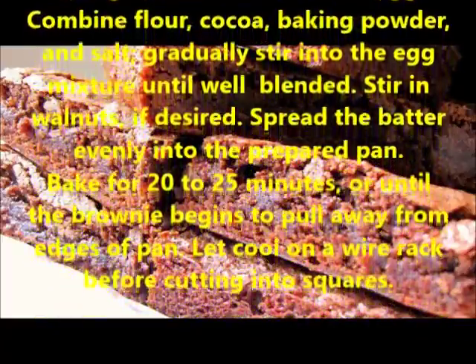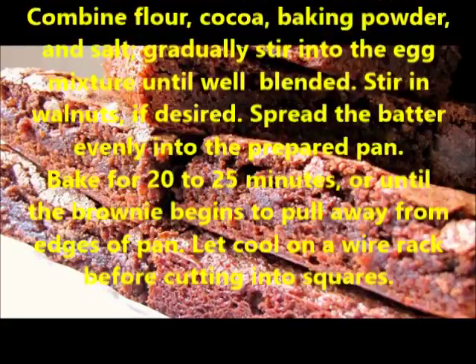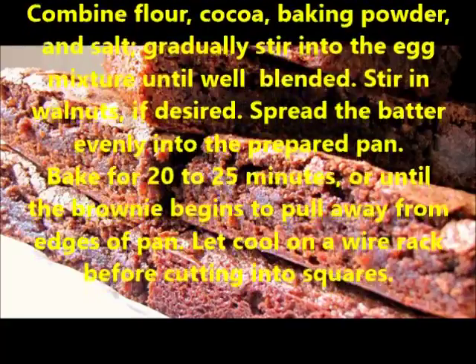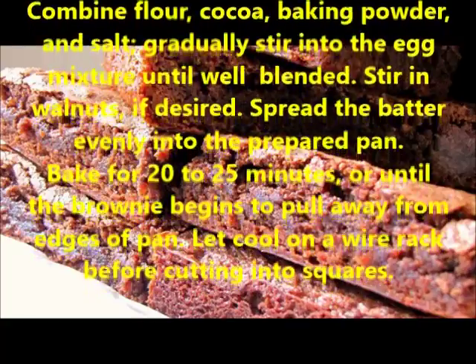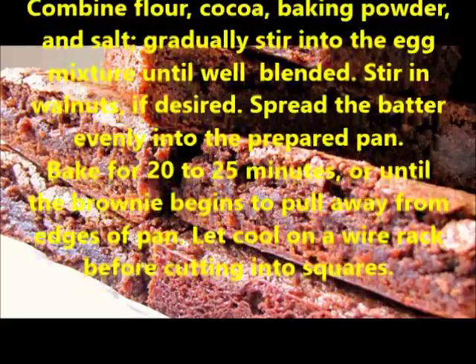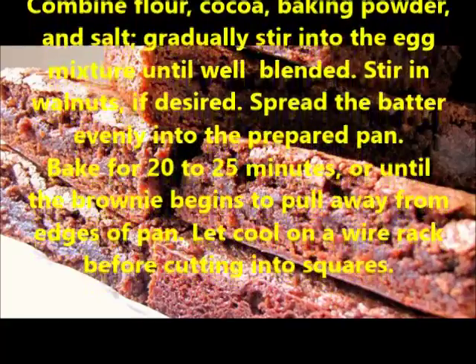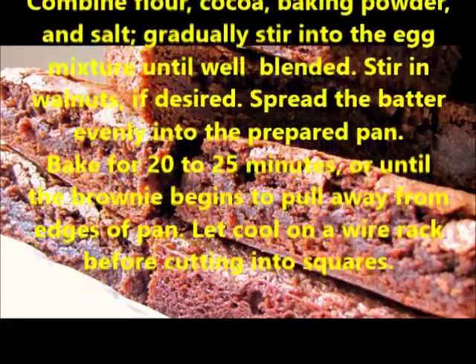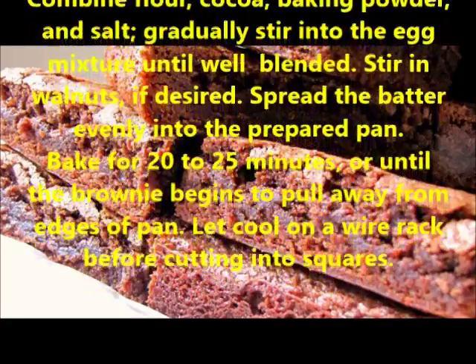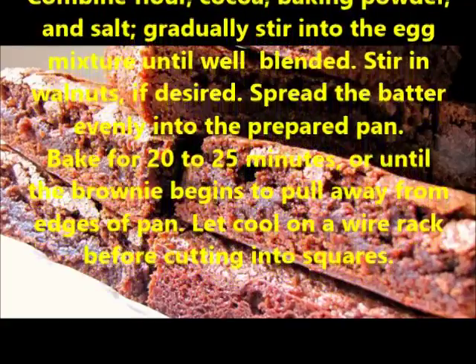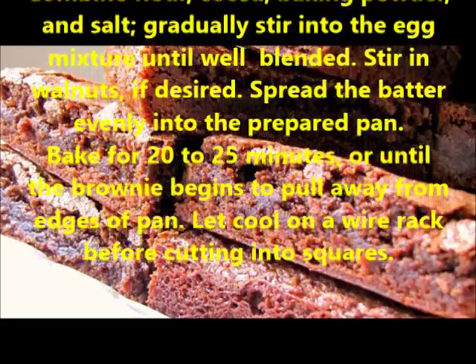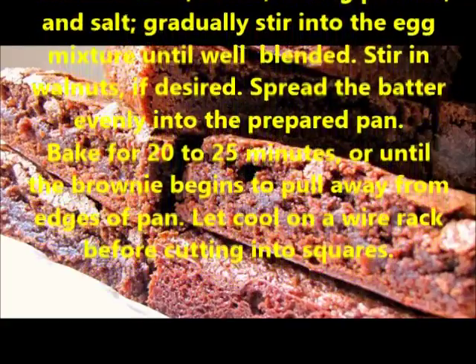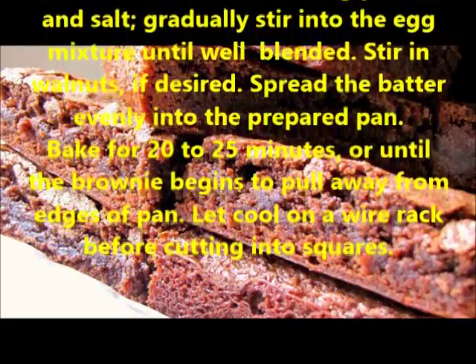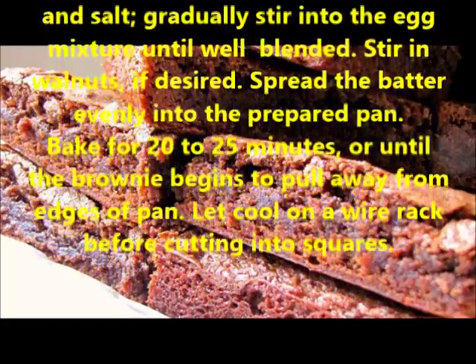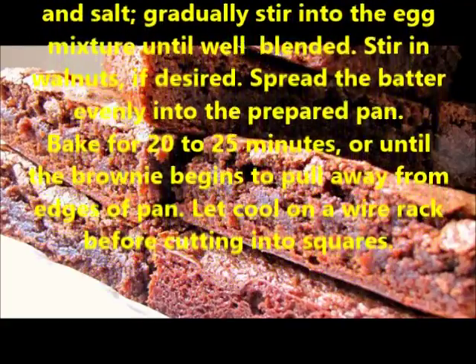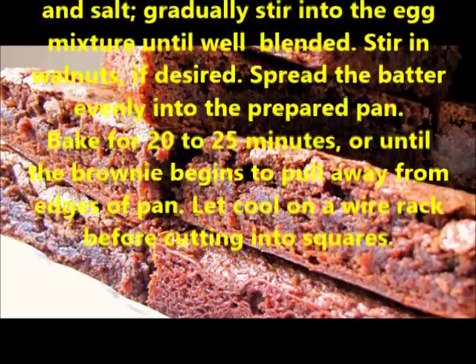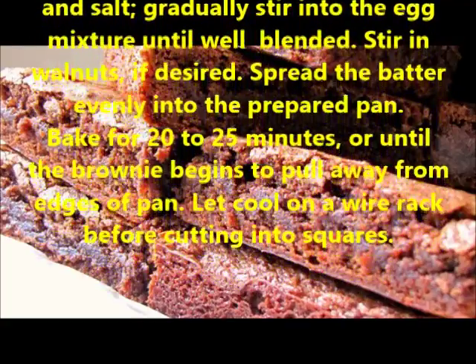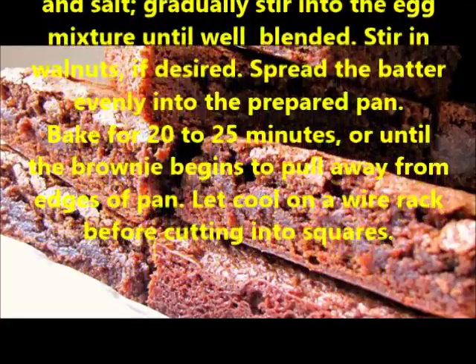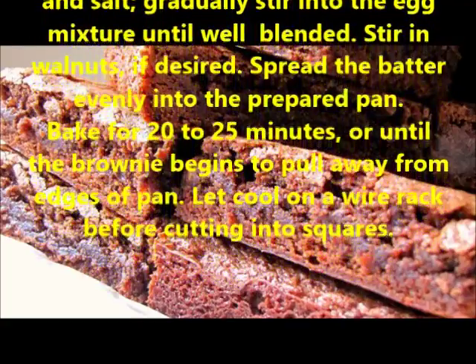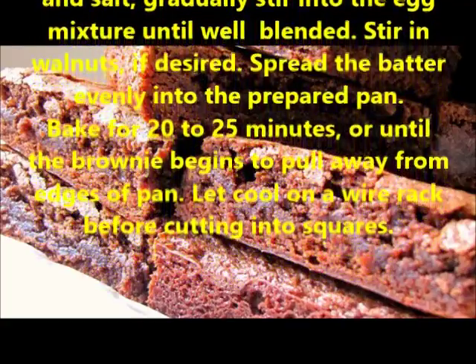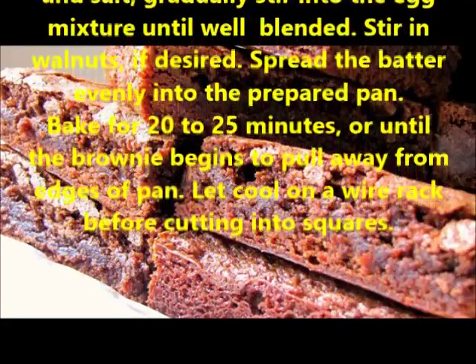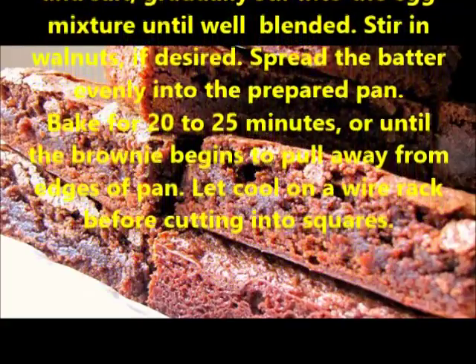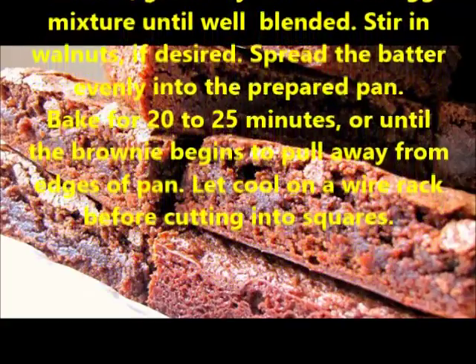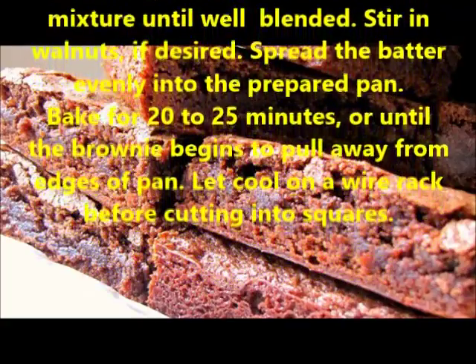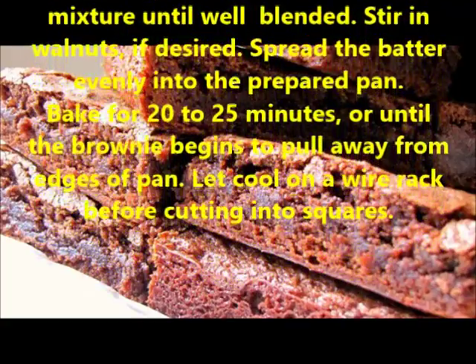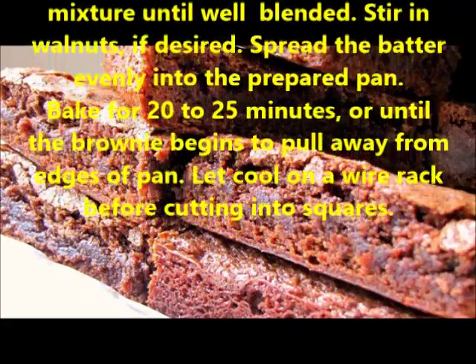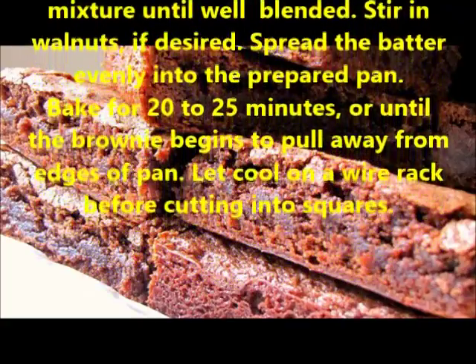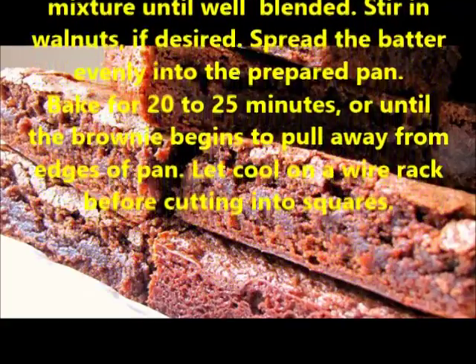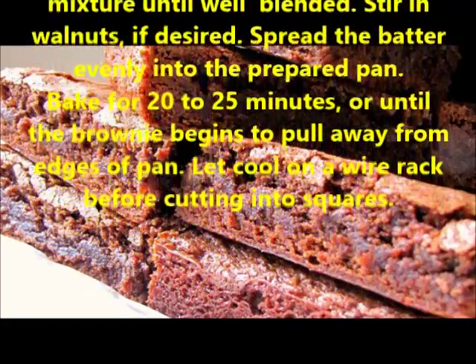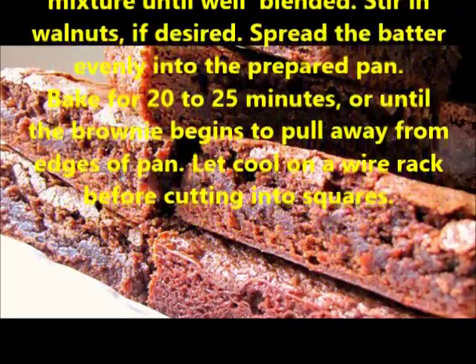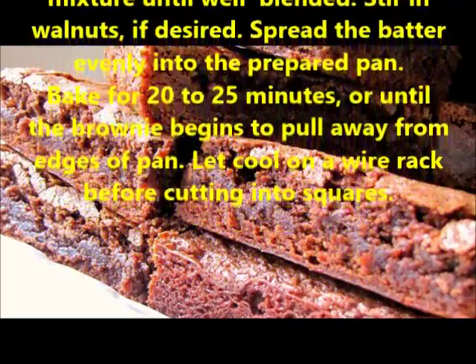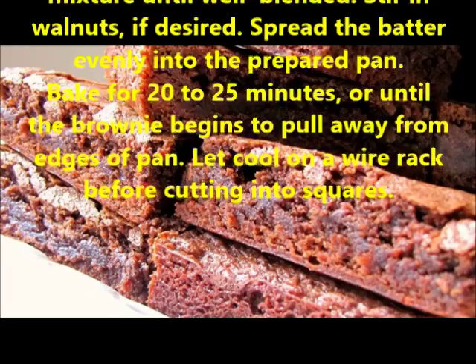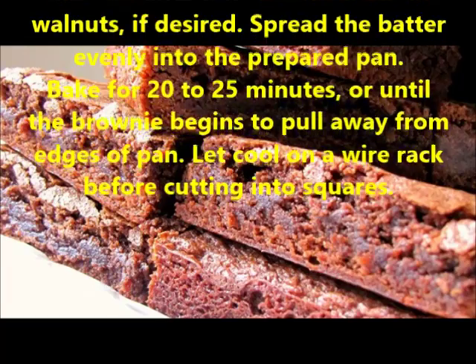Stir in walnuts, if desired. Spread the batter evenly into the prepared pan.